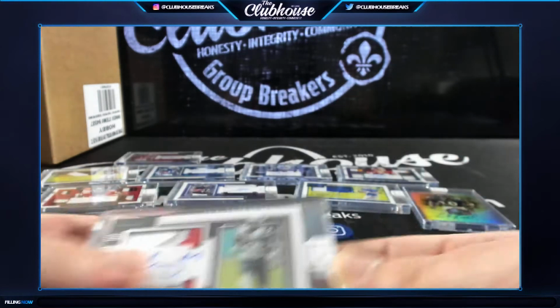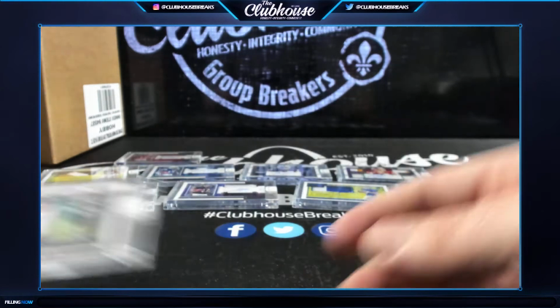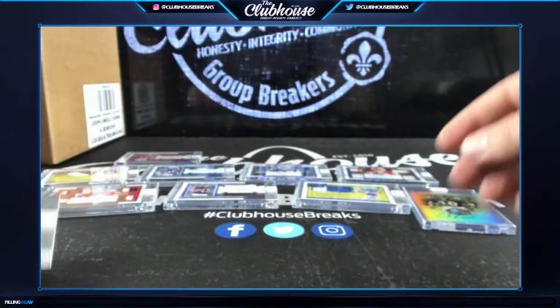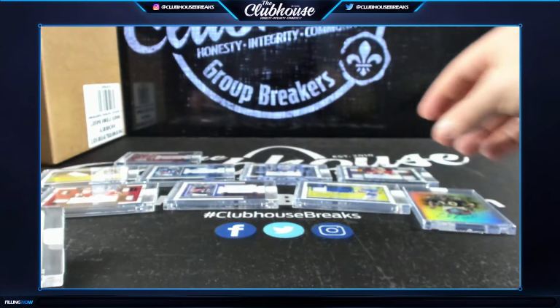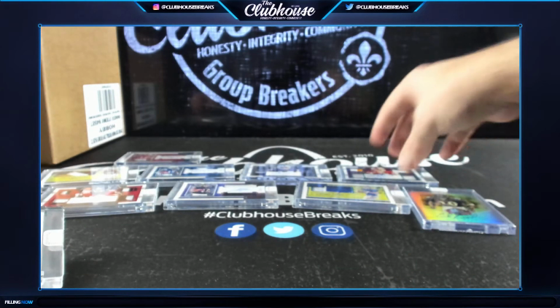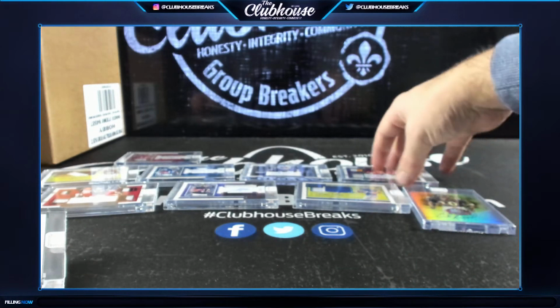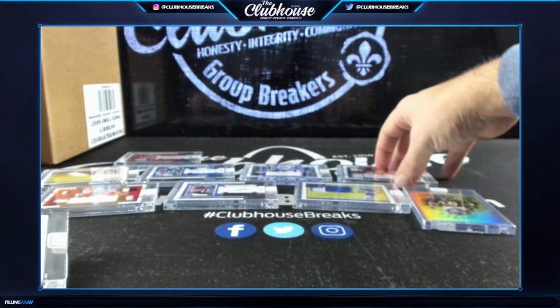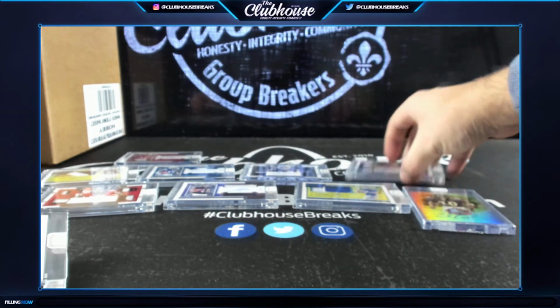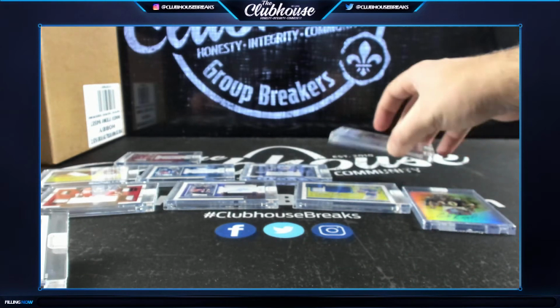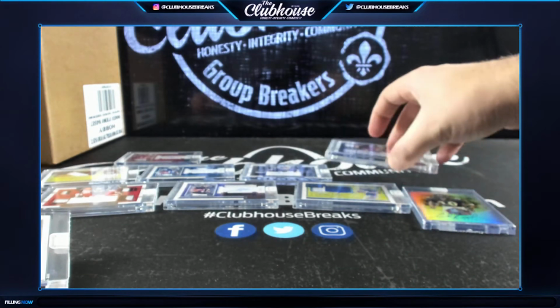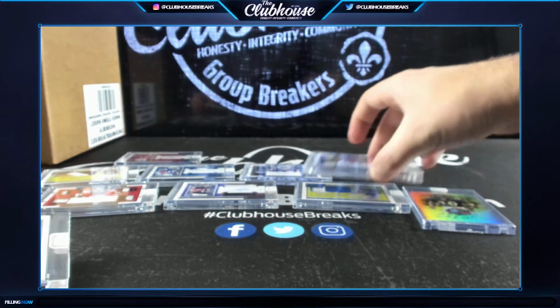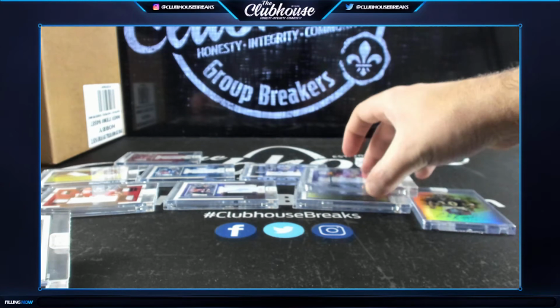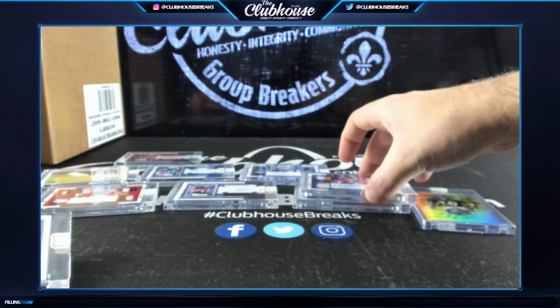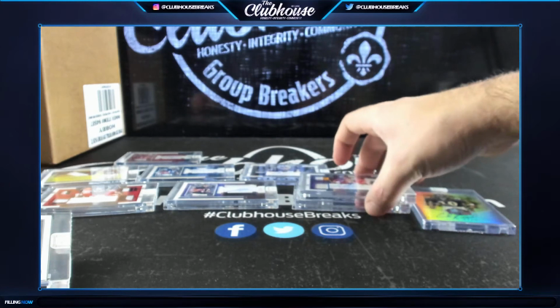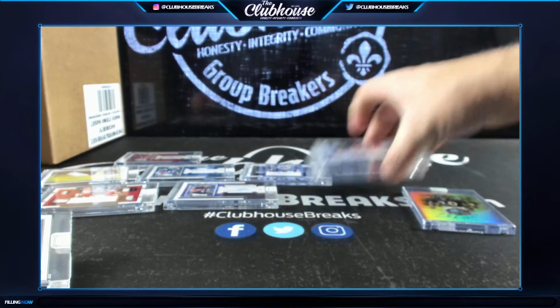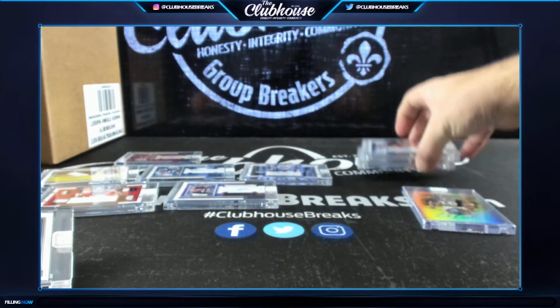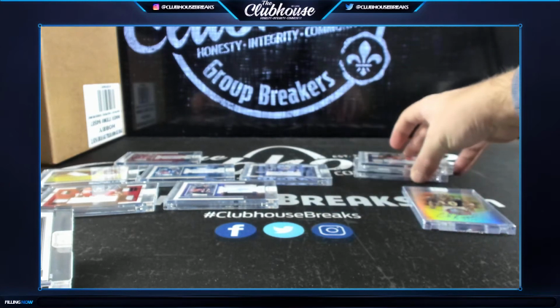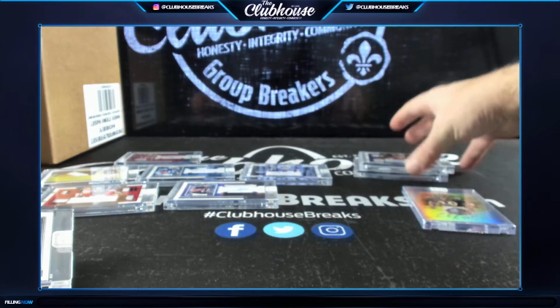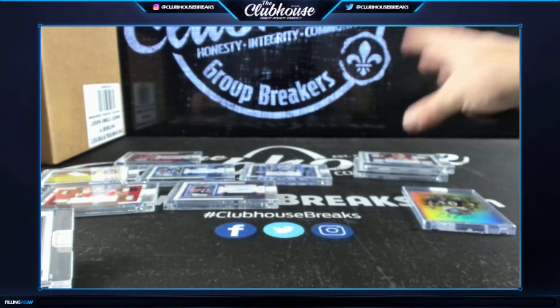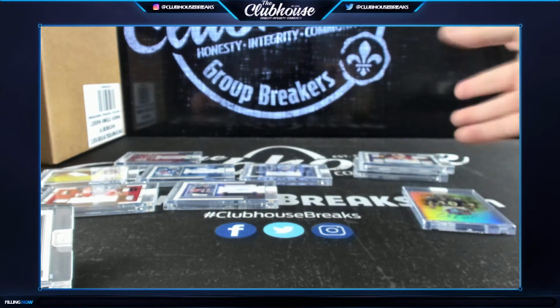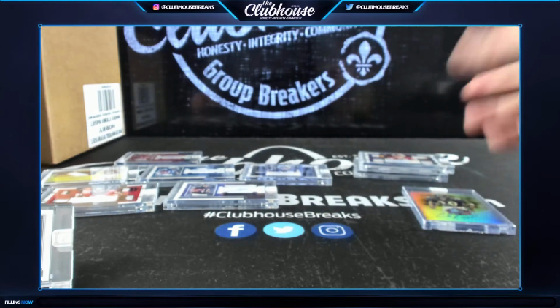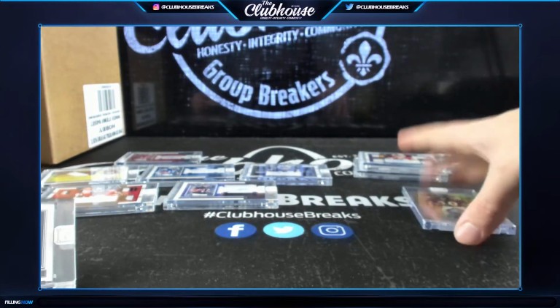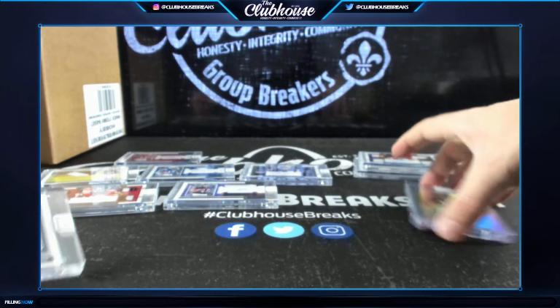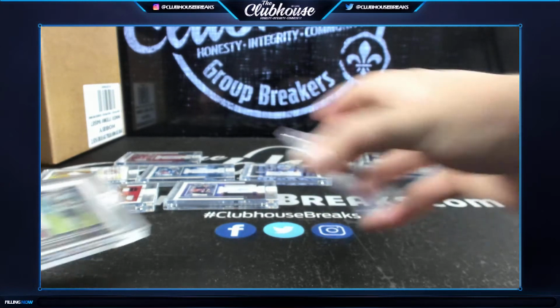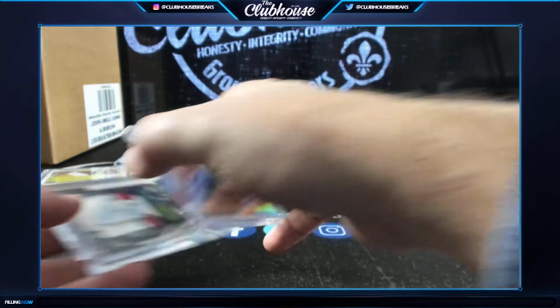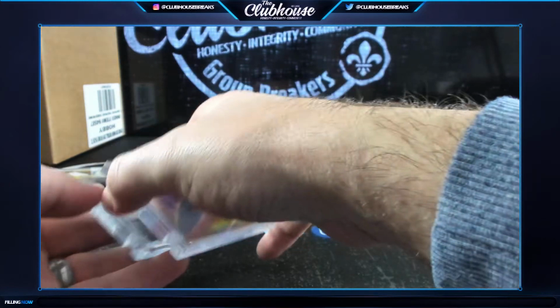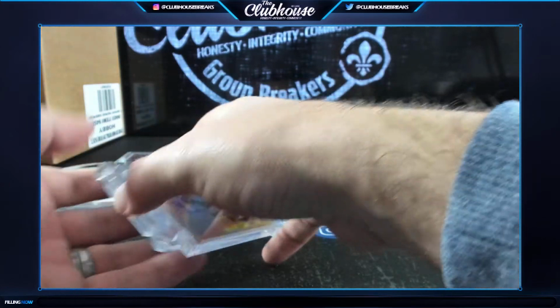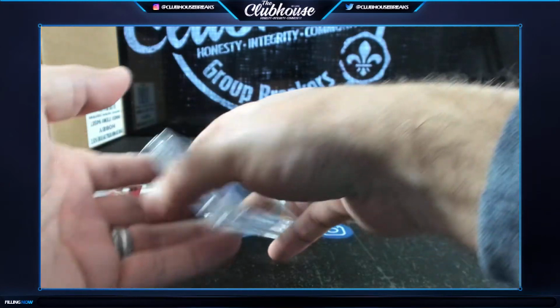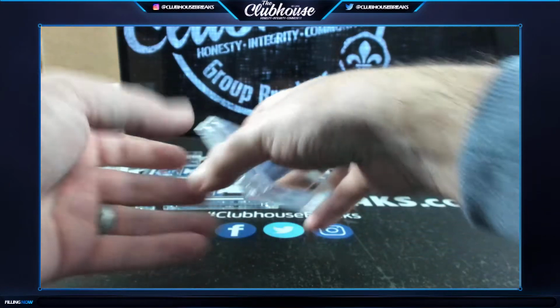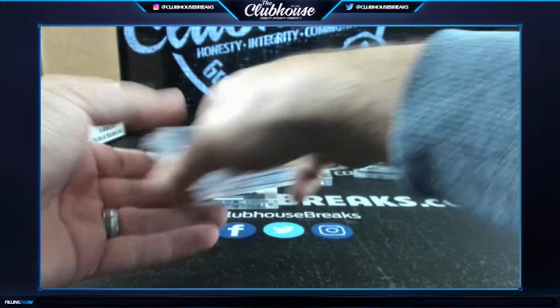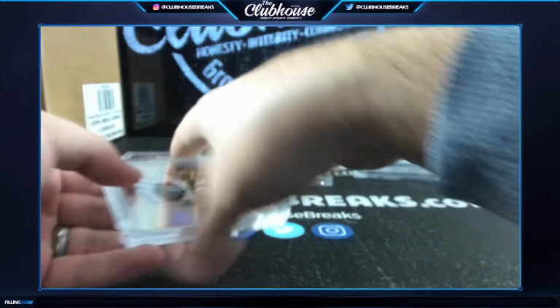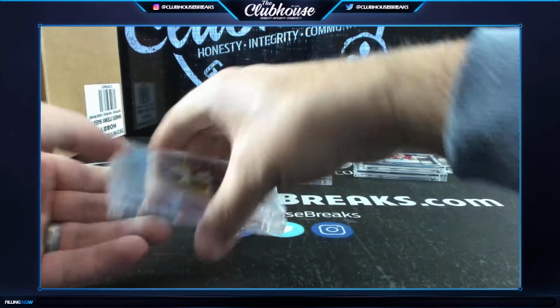I'll leave DJ and Haskins even though - even that Ridley quad patch... this stuff is beautiful.